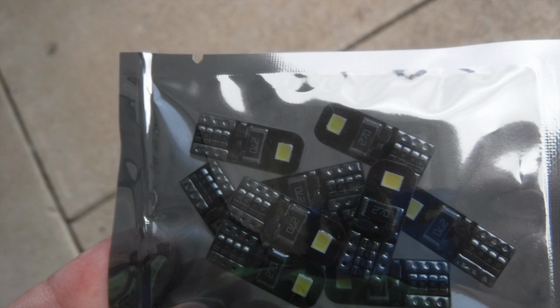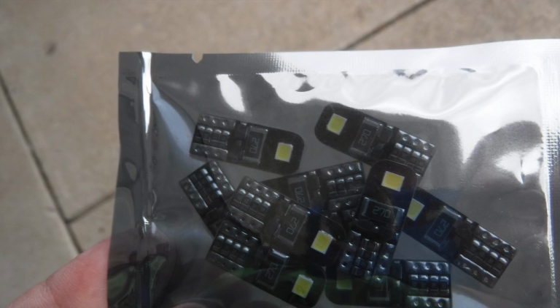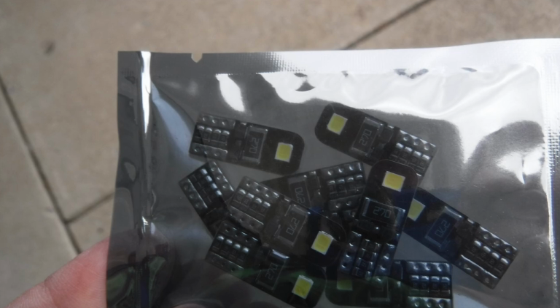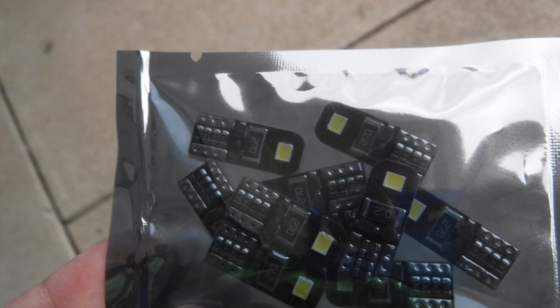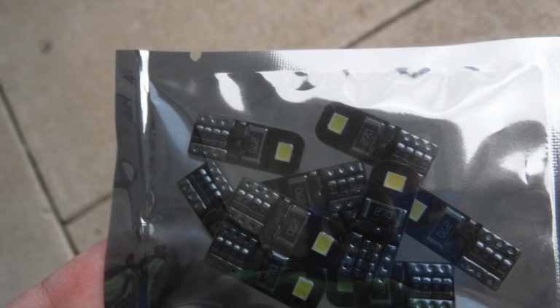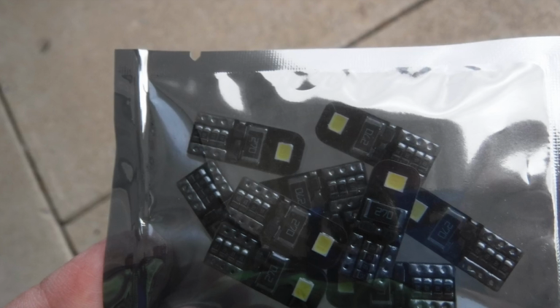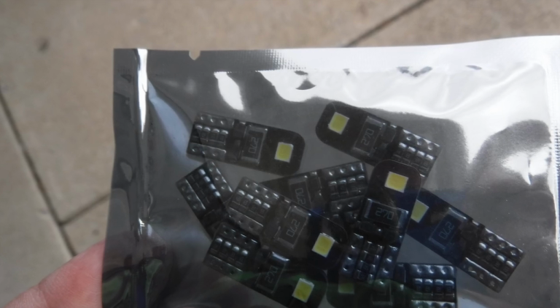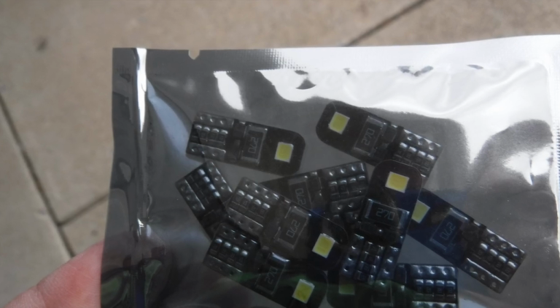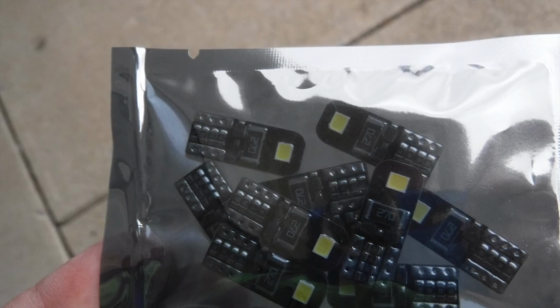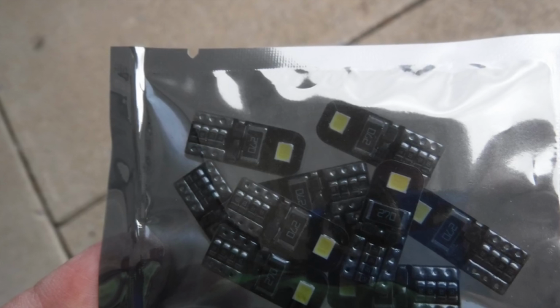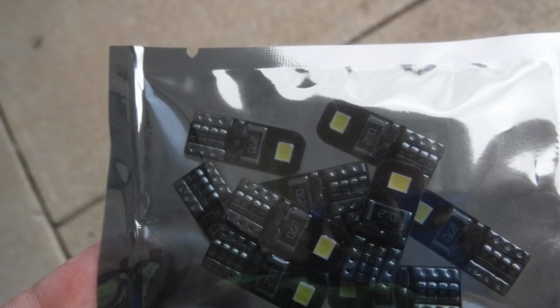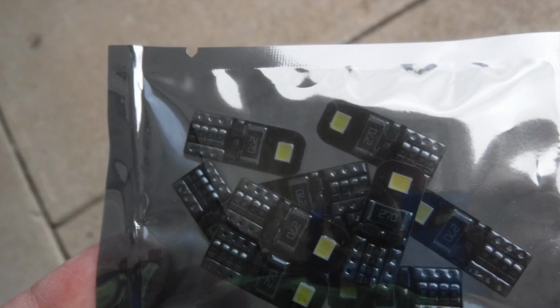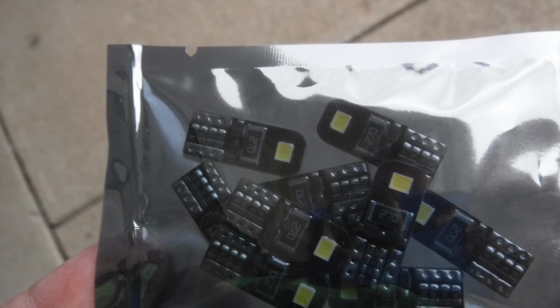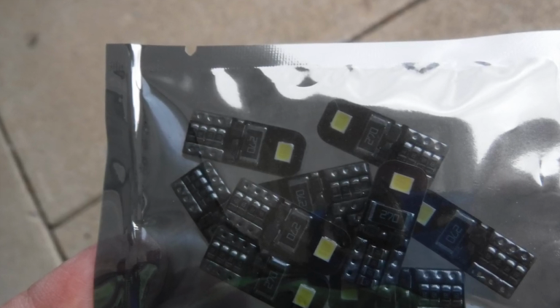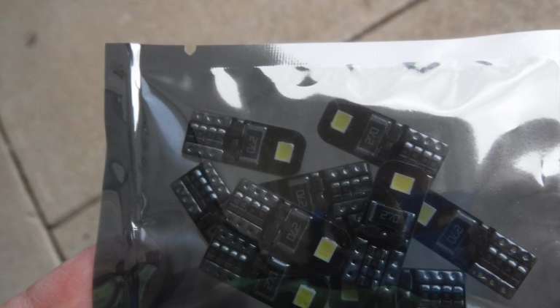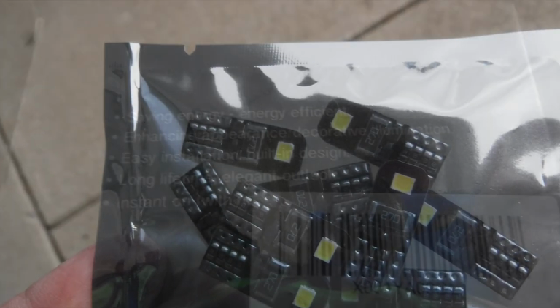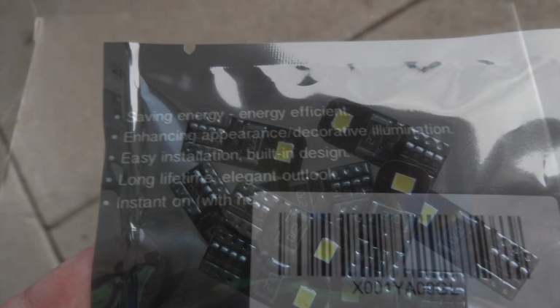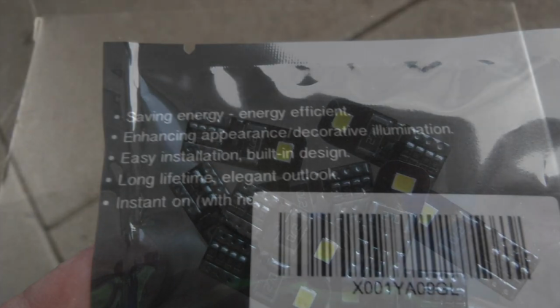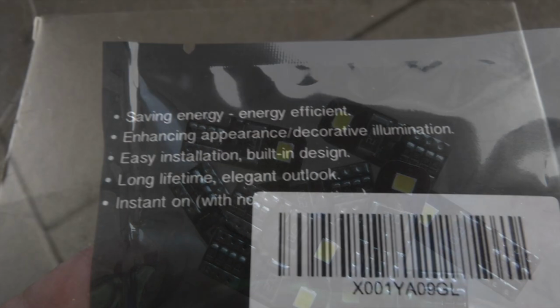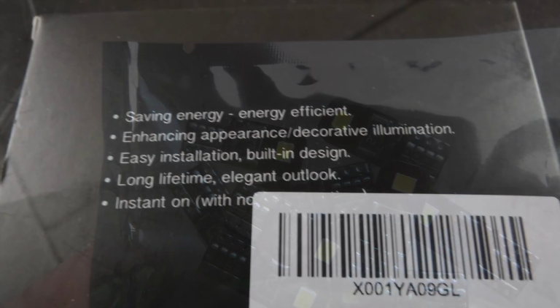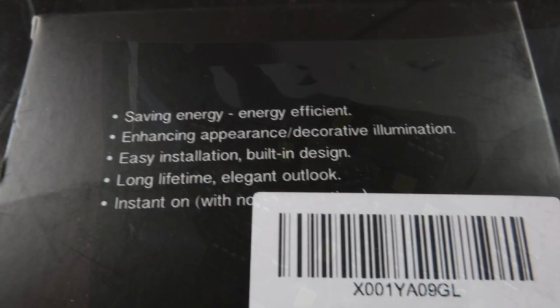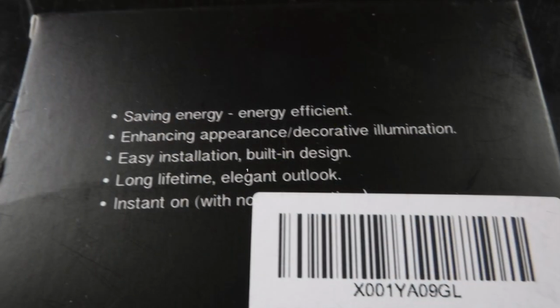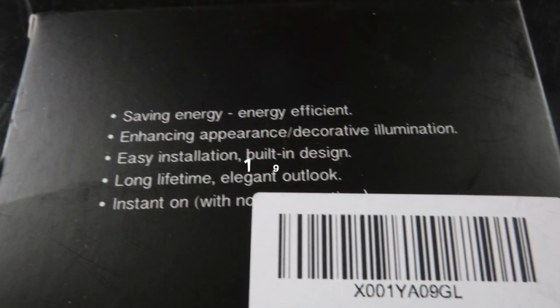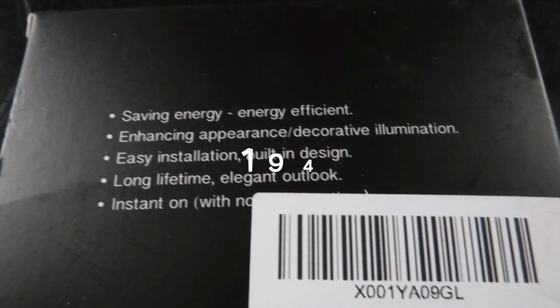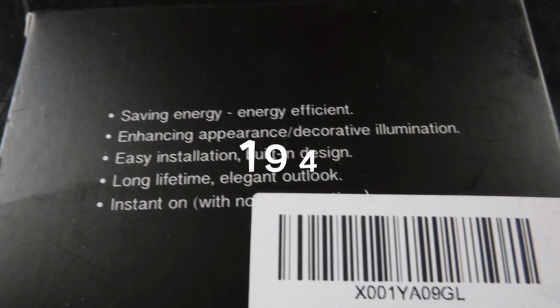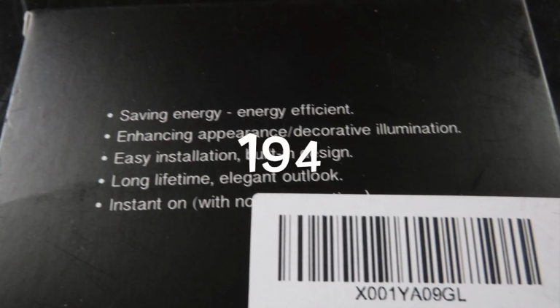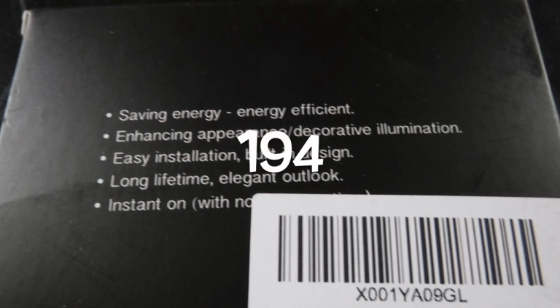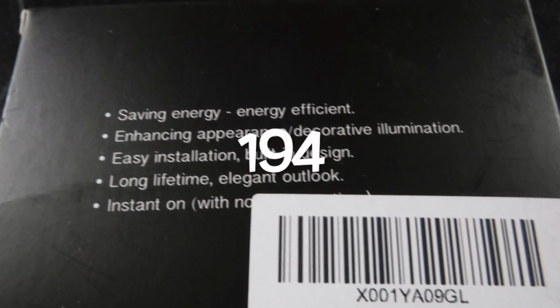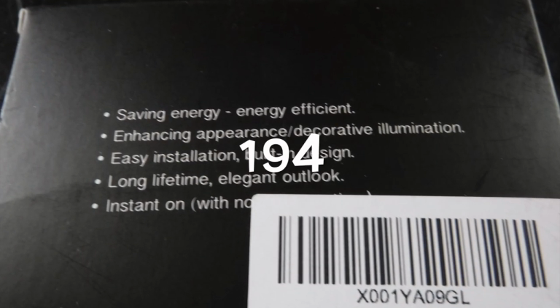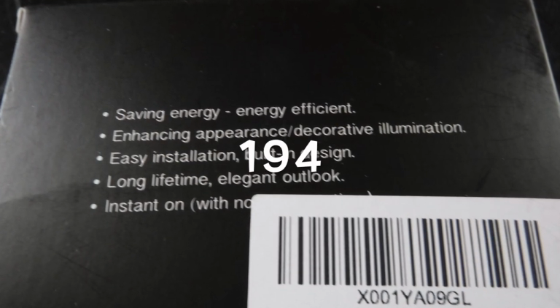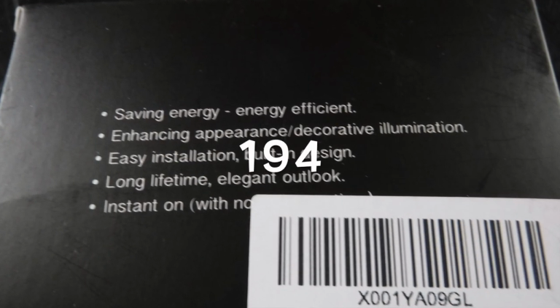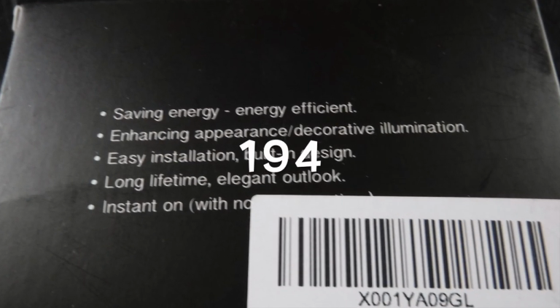These are the LED side marker light bulbs we're going to be putting in. They're number 194.